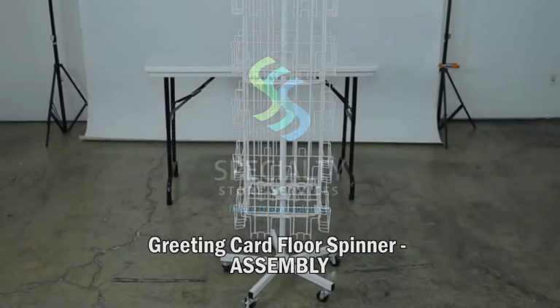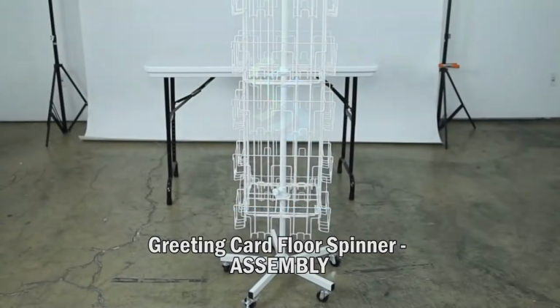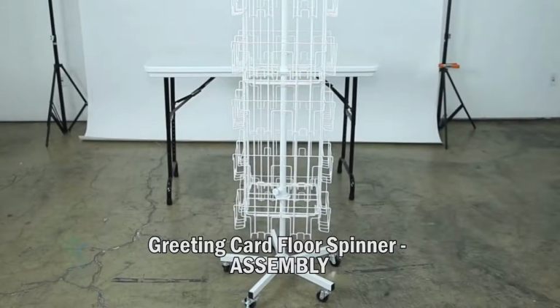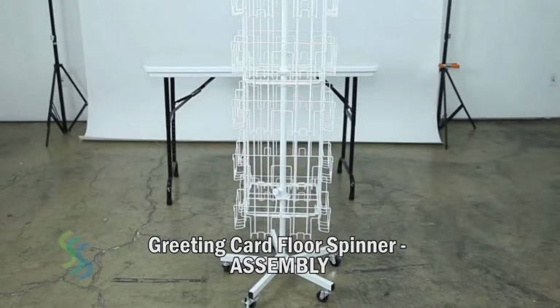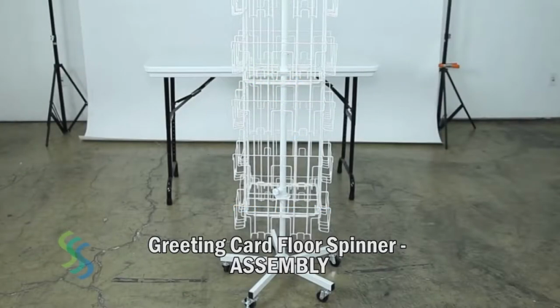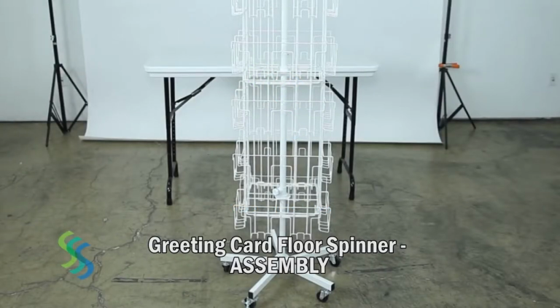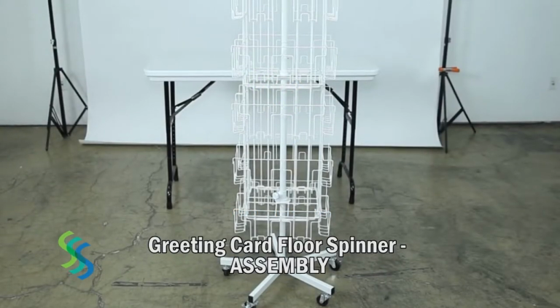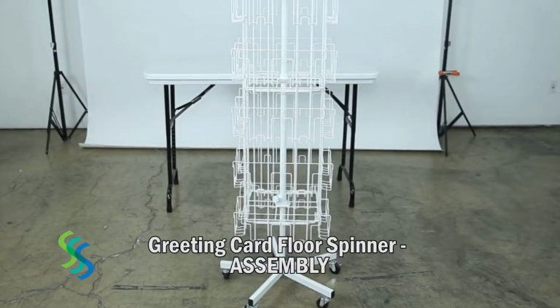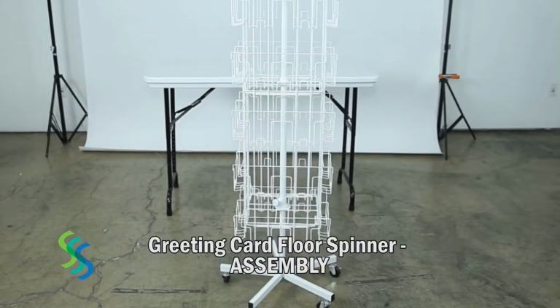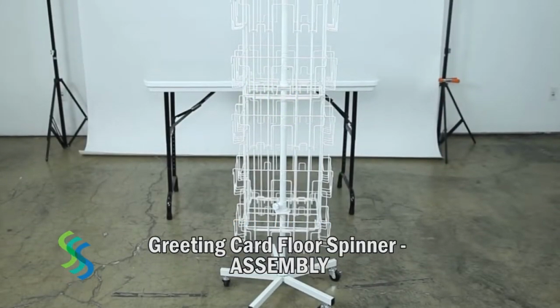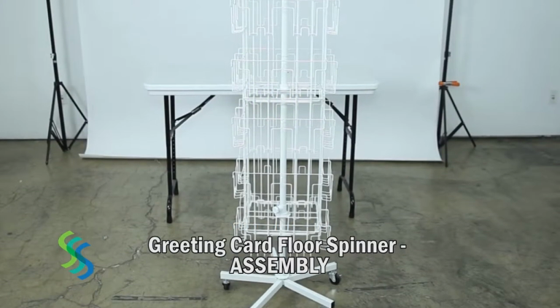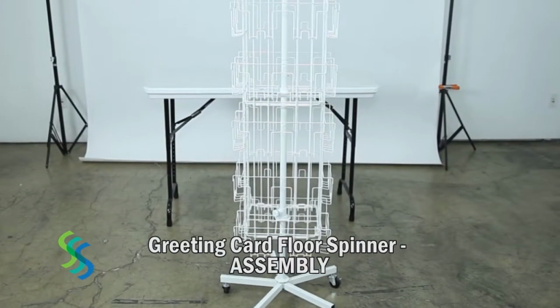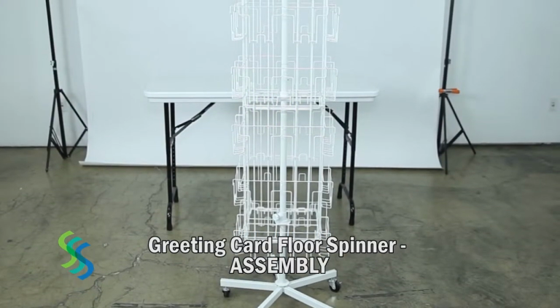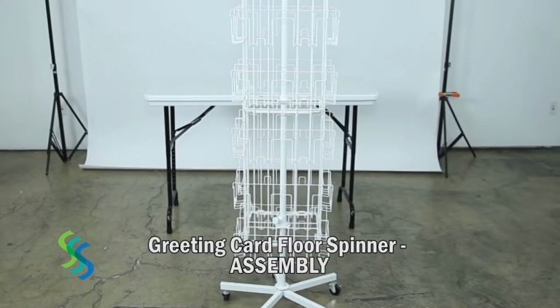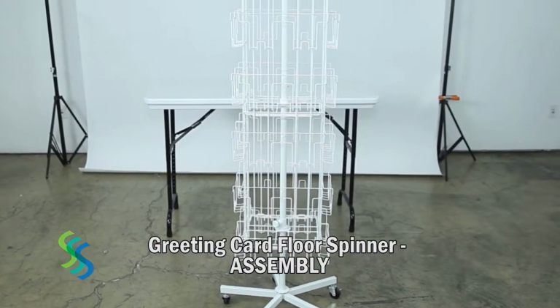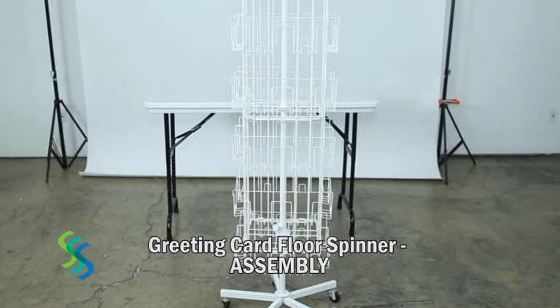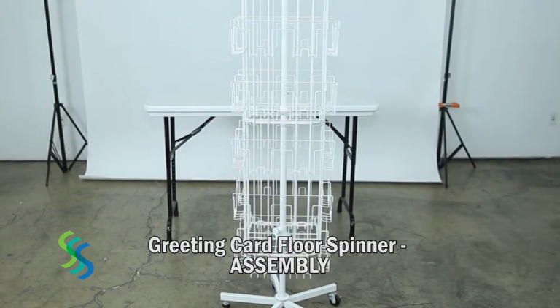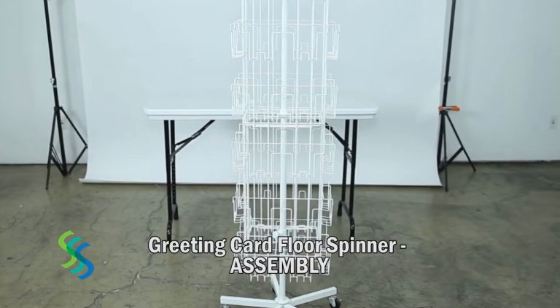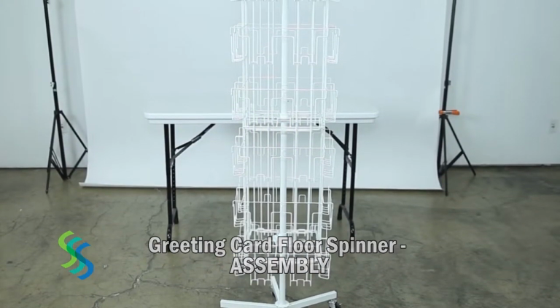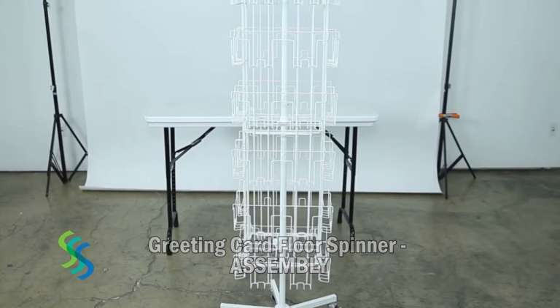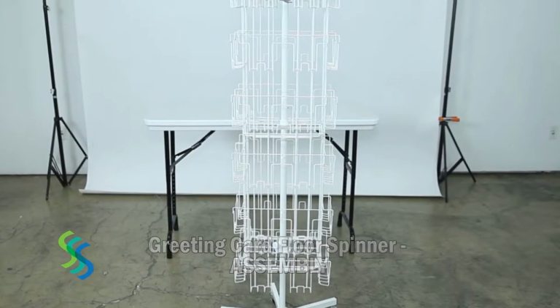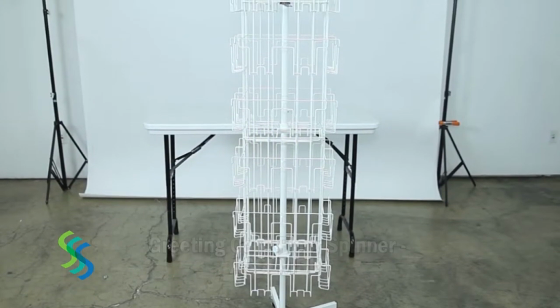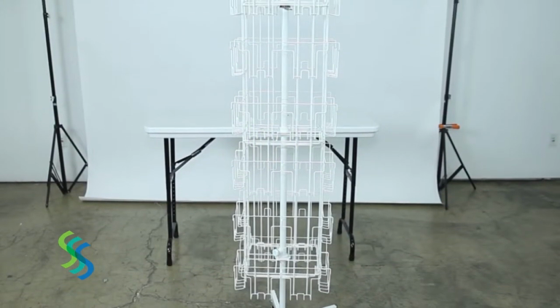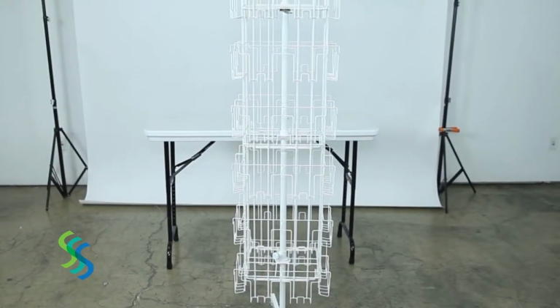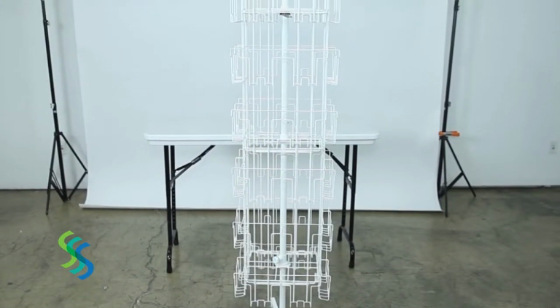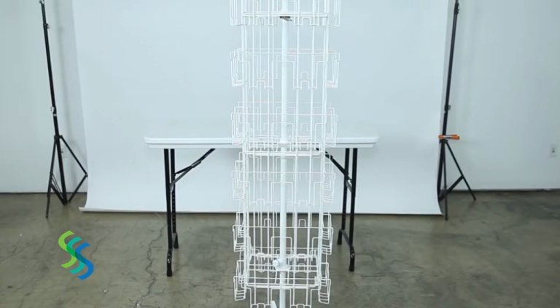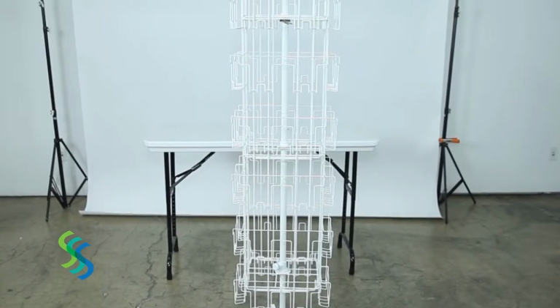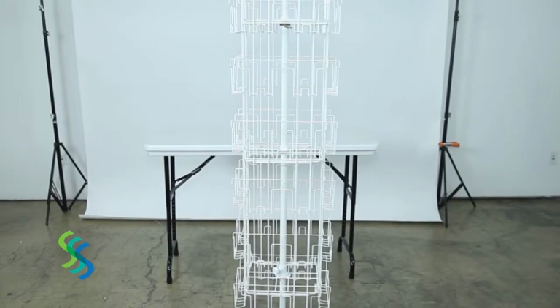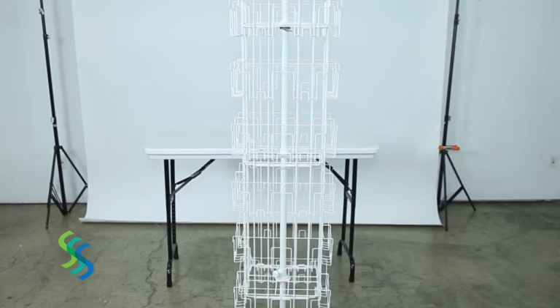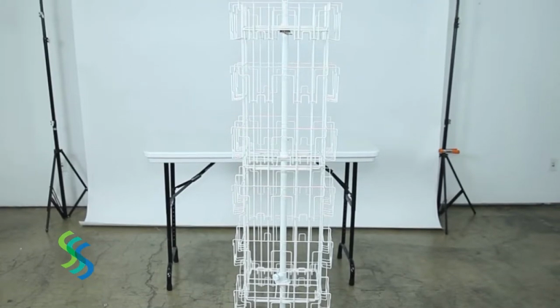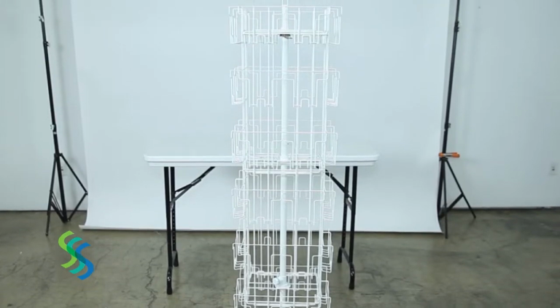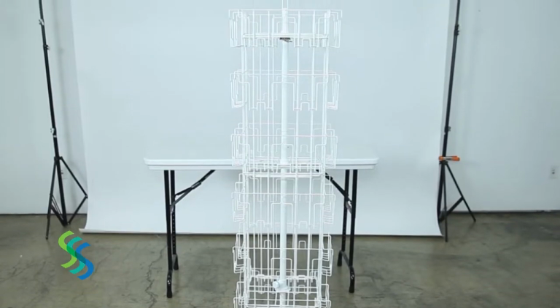The Greeting Card Floor Spinner is a great way to display postcards, greeting cards, CDs and DVDs.